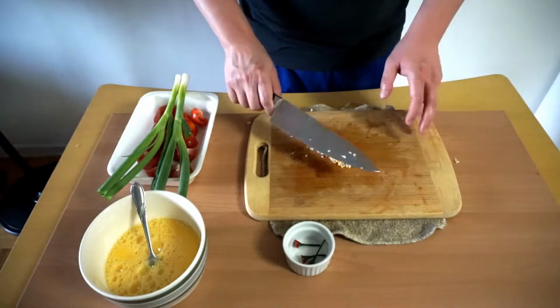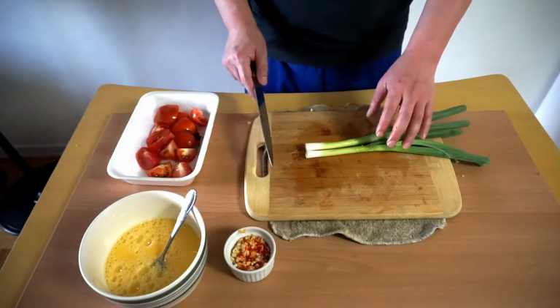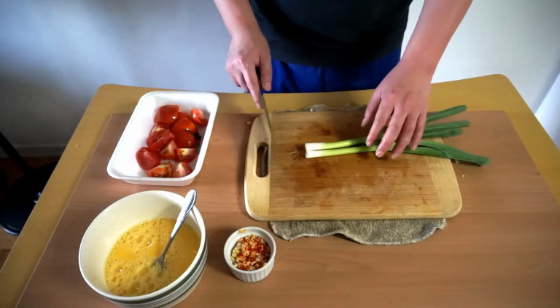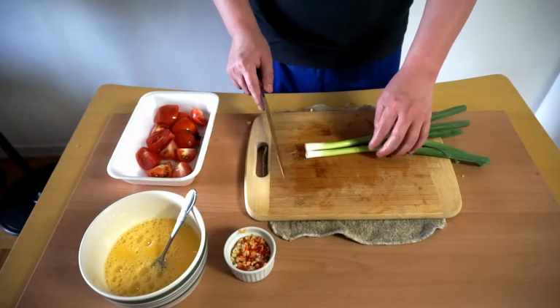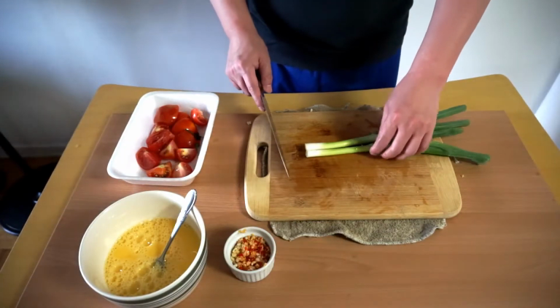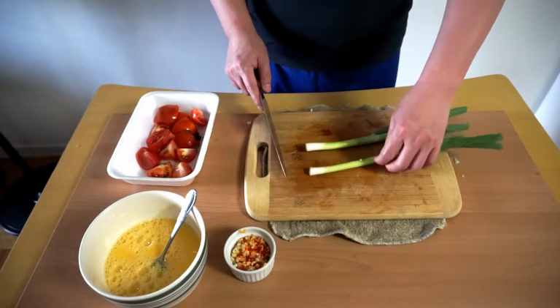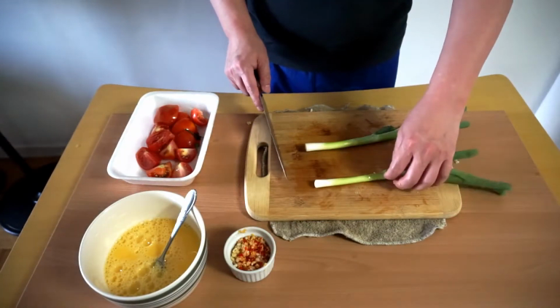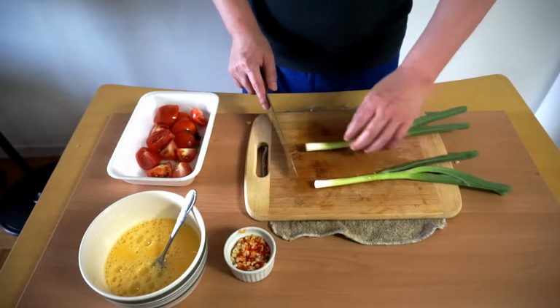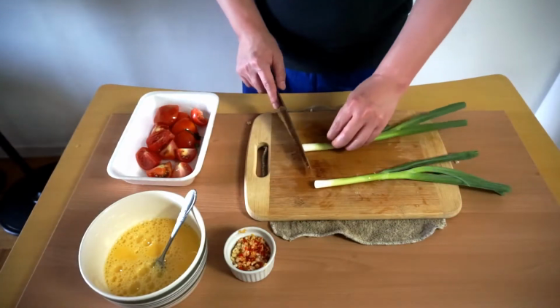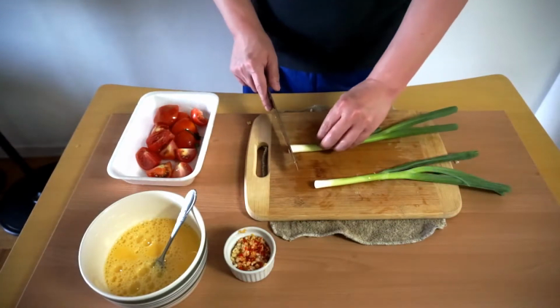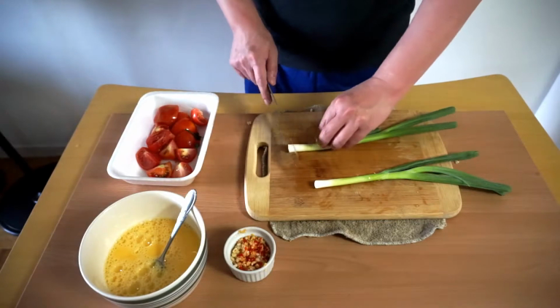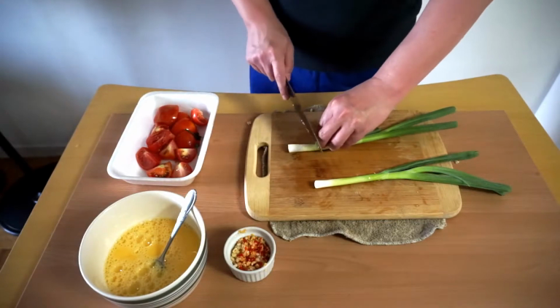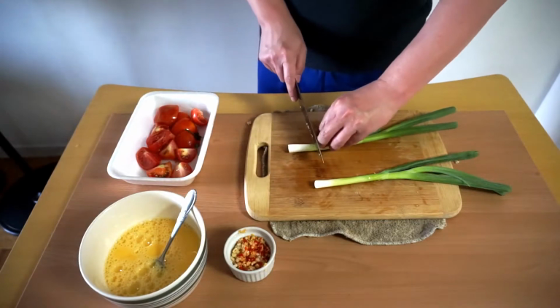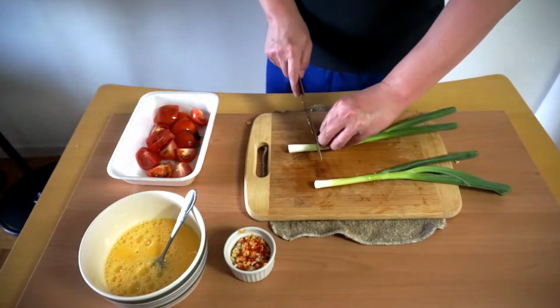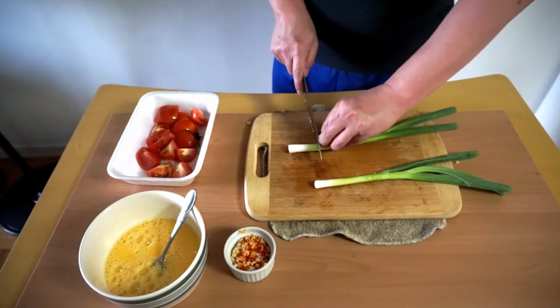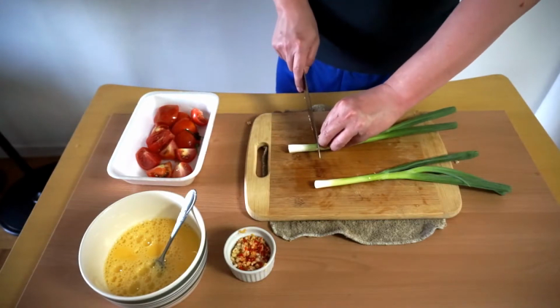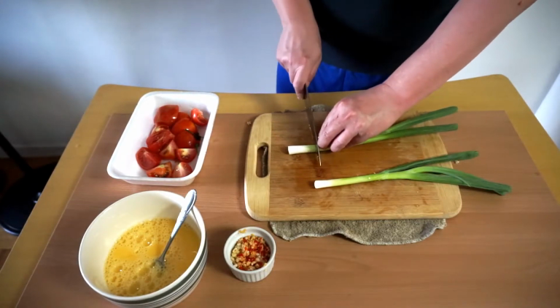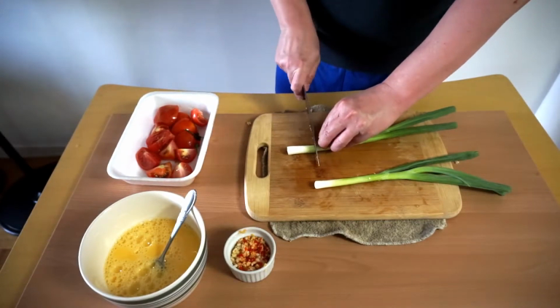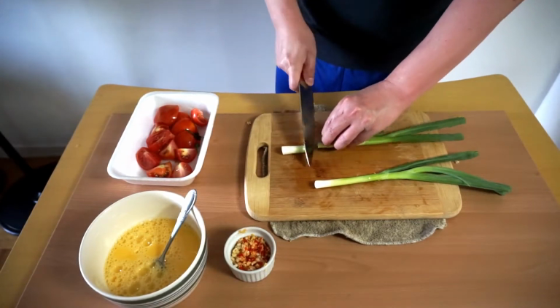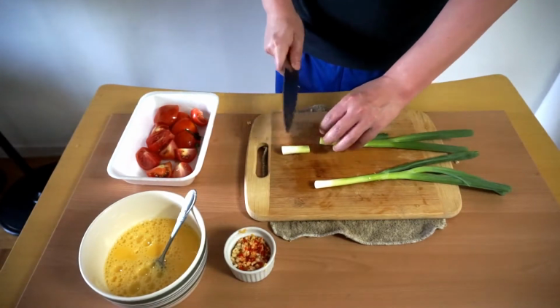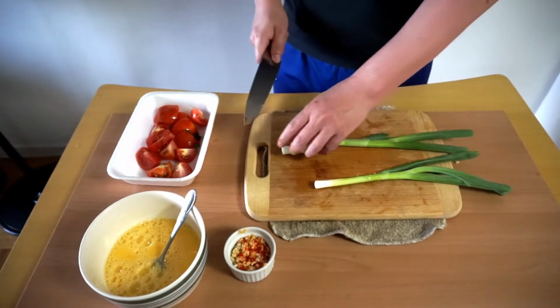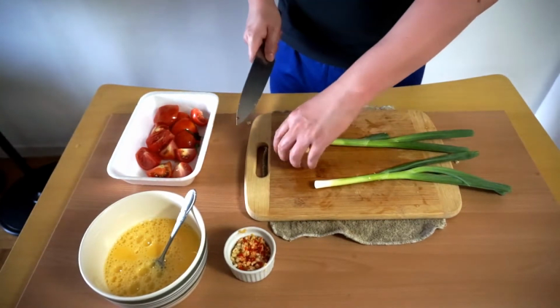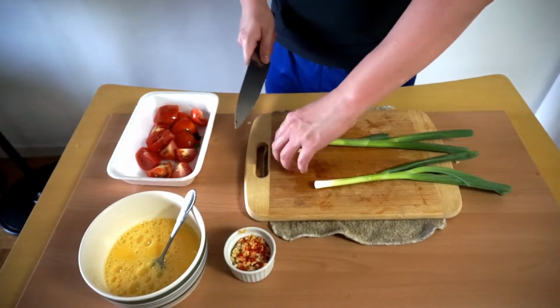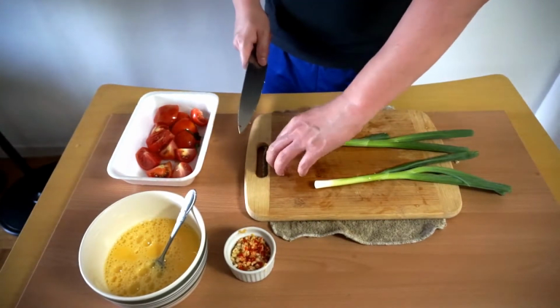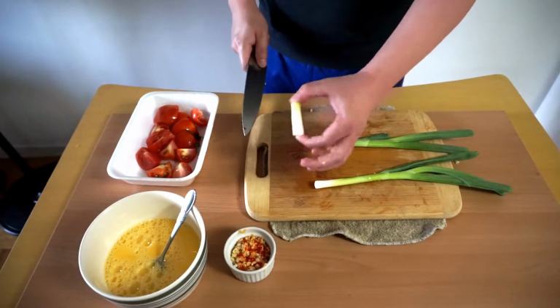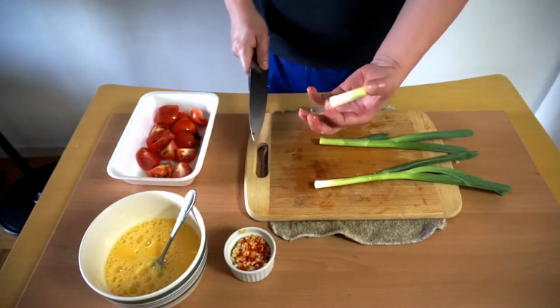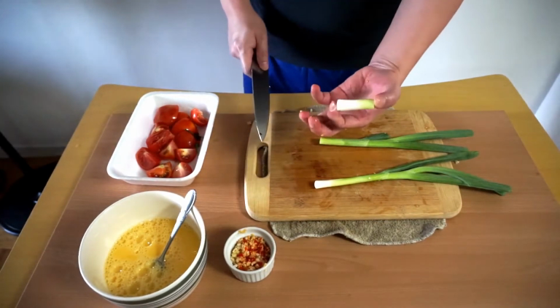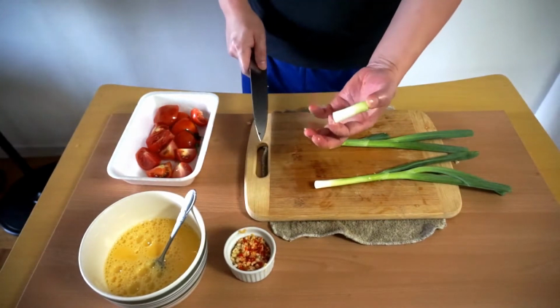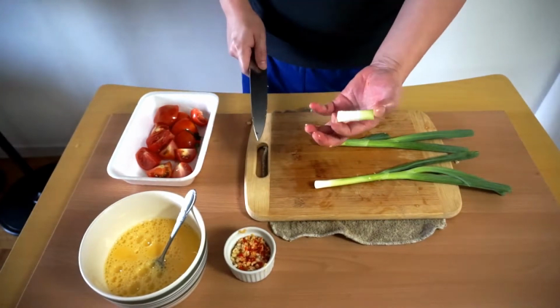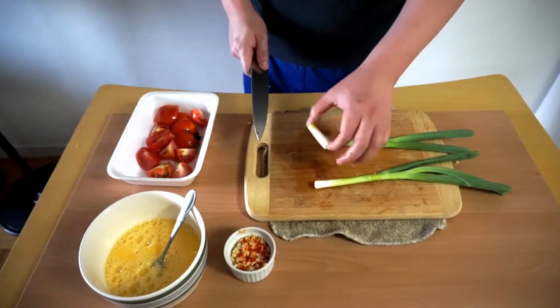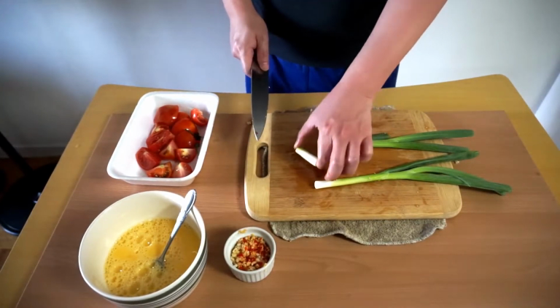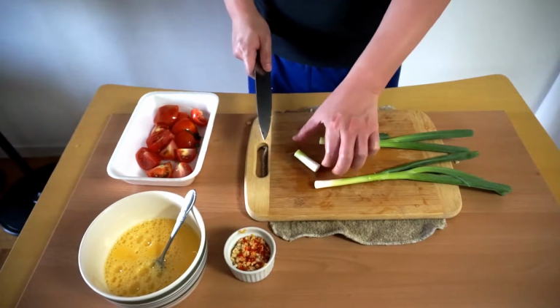For the green onion, just chop it long — about an inch.